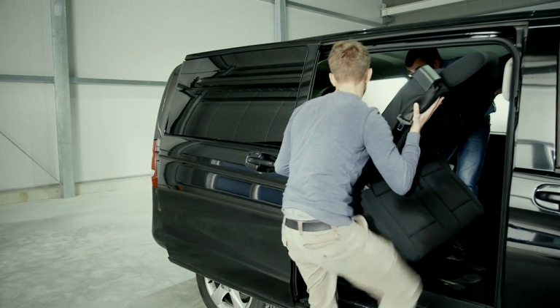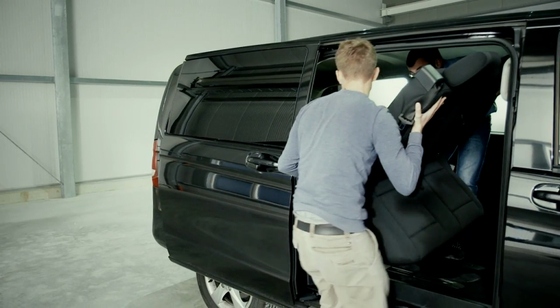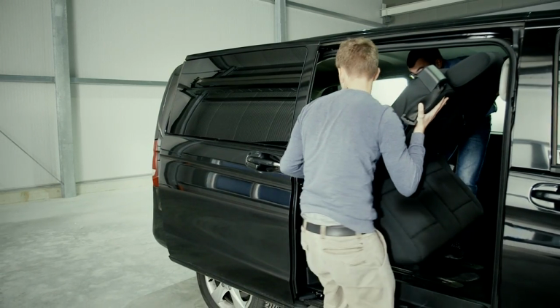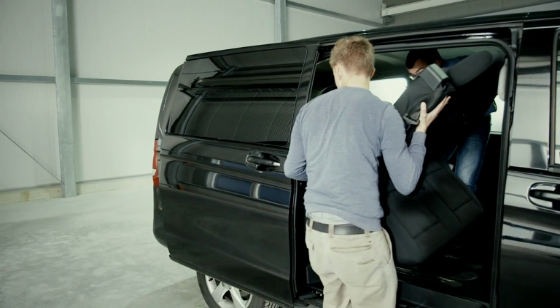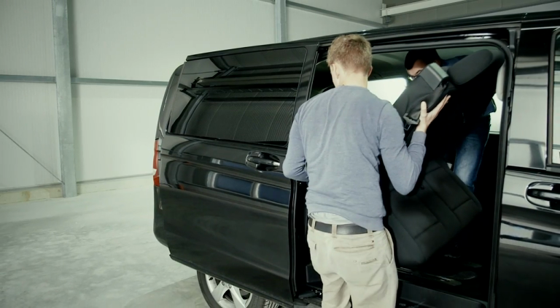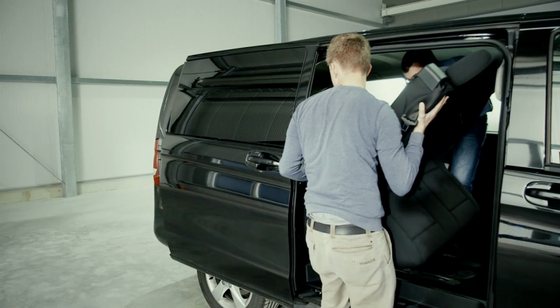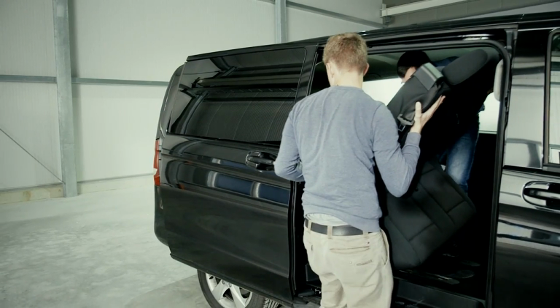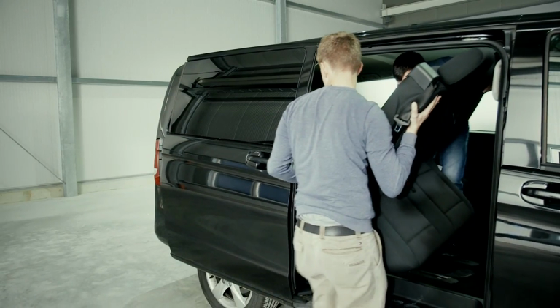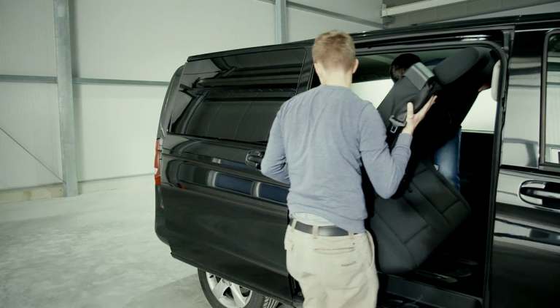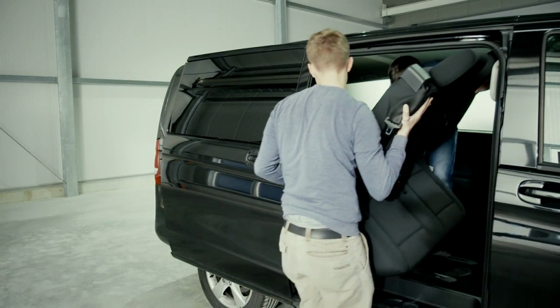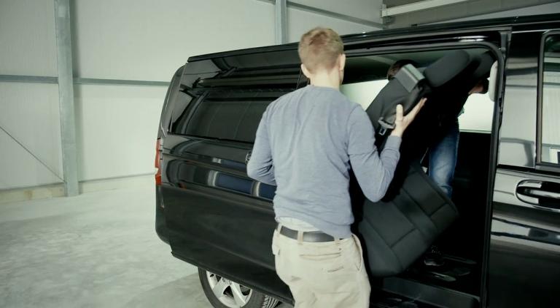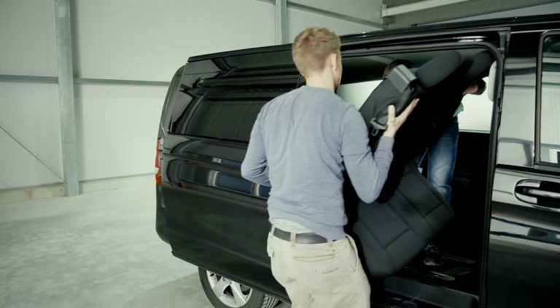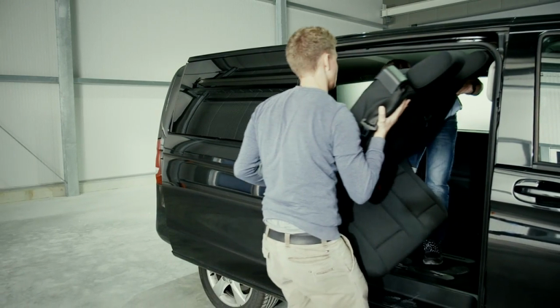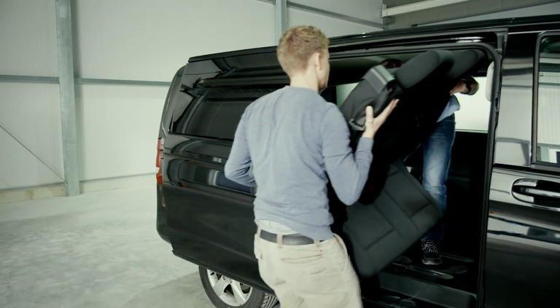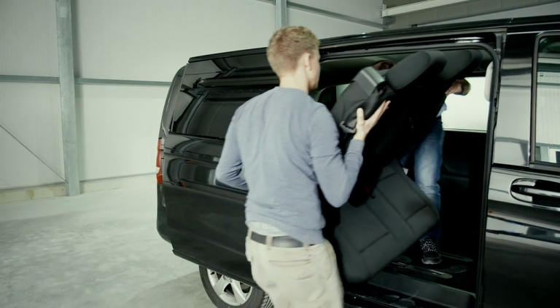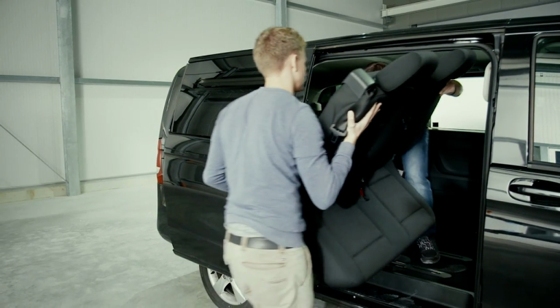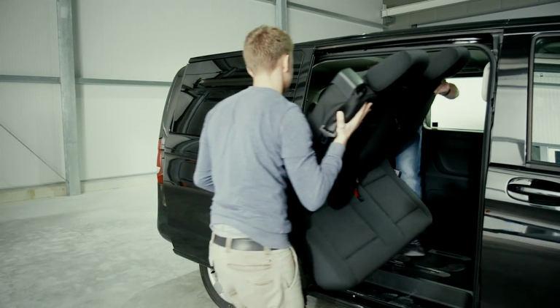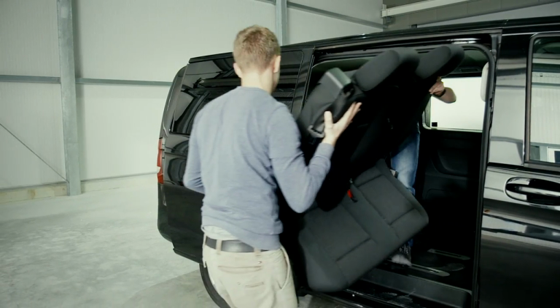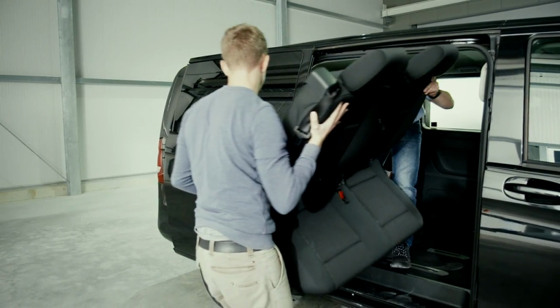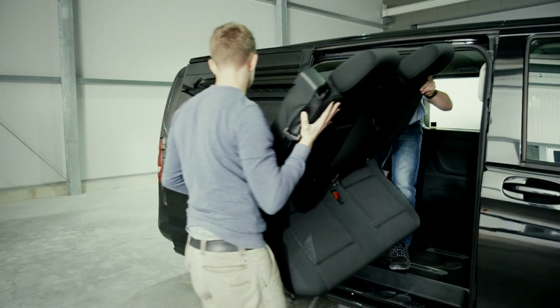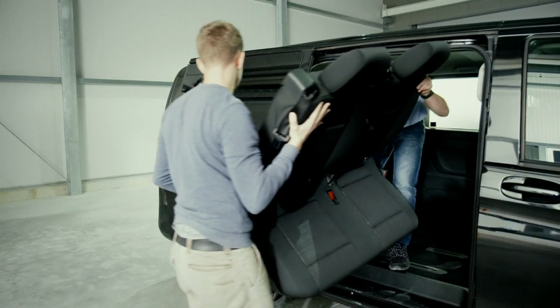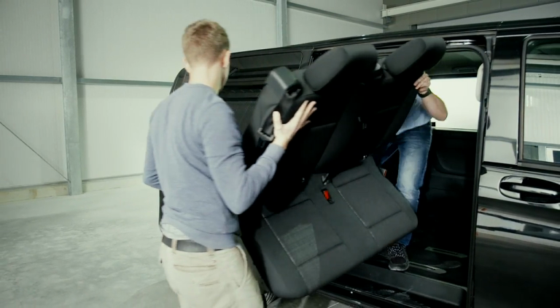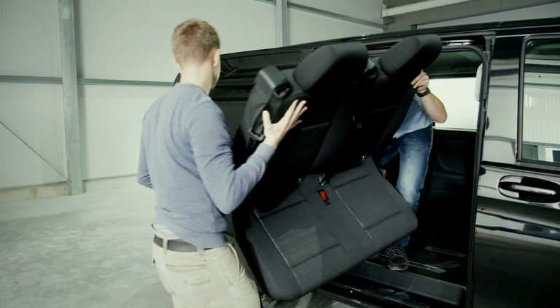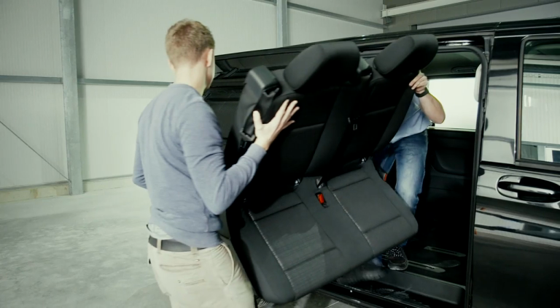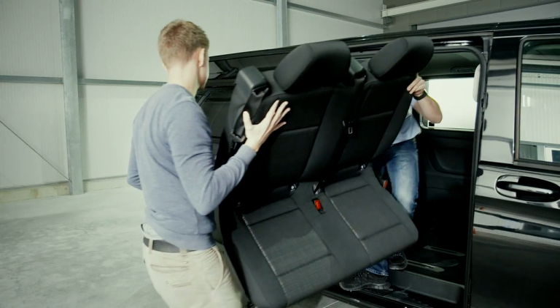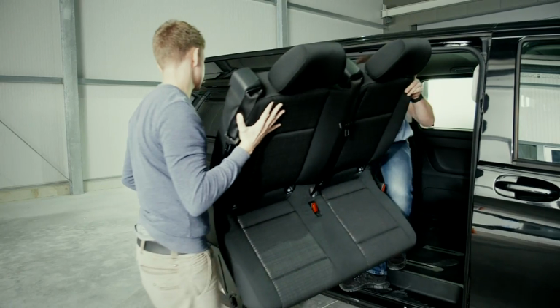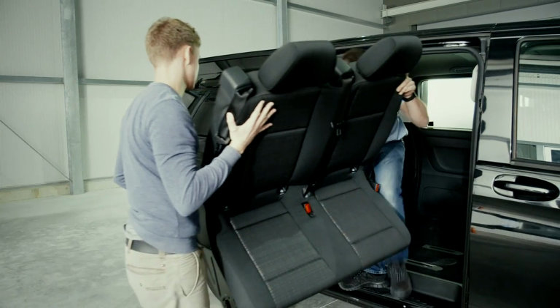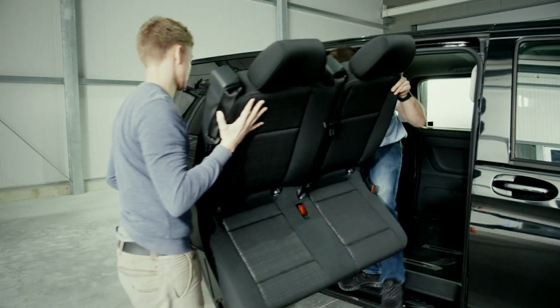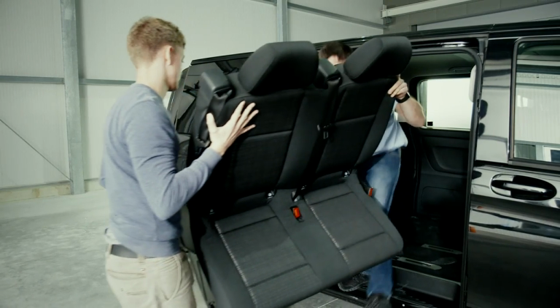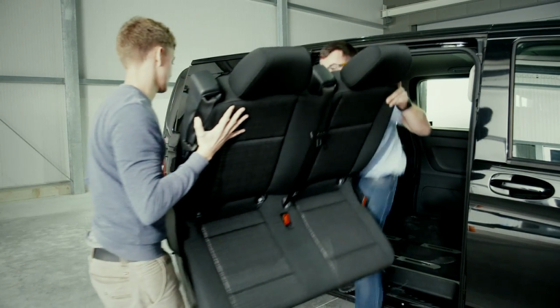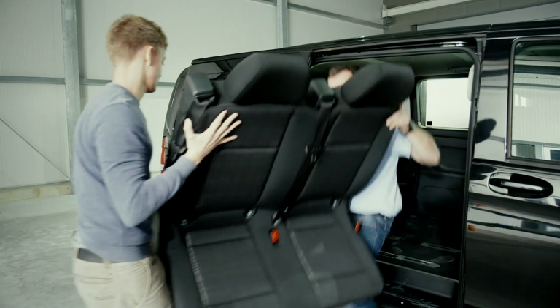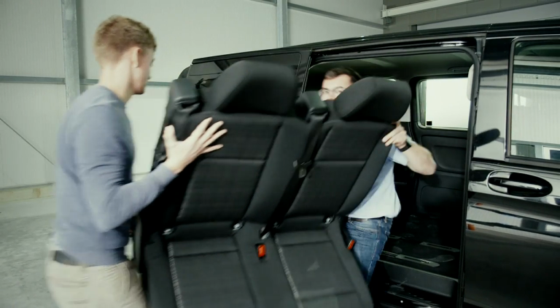As the benches are heavy, always ensure that you have assistance when removing and reinstalling them.